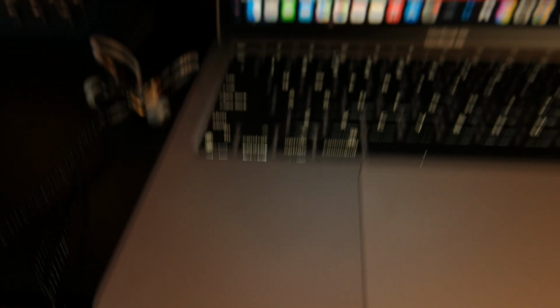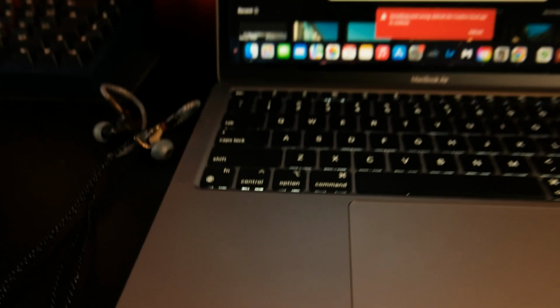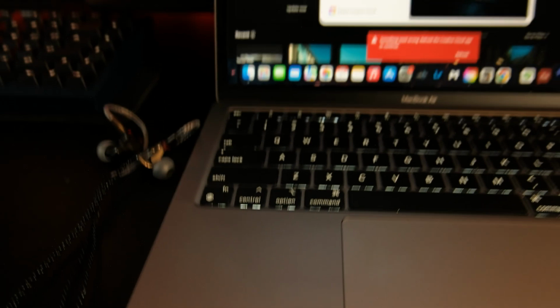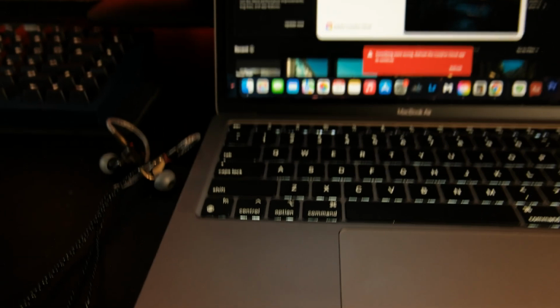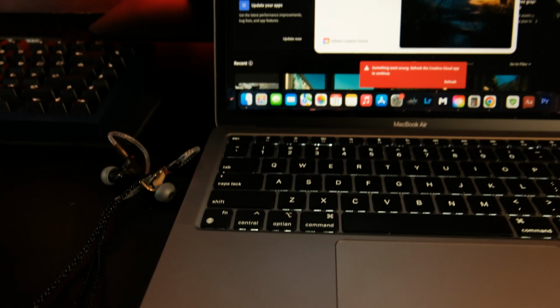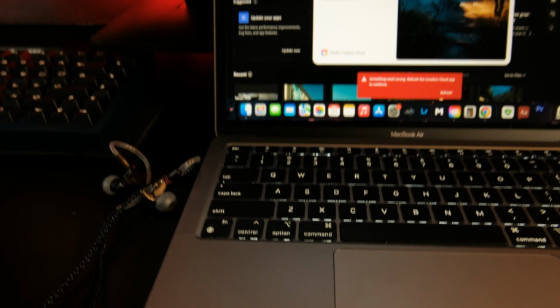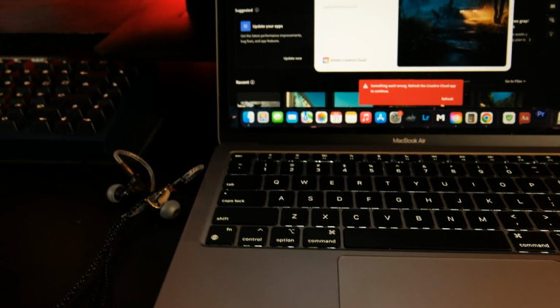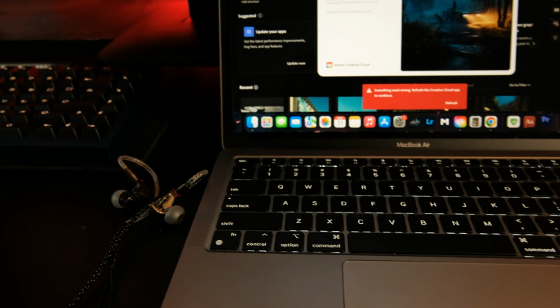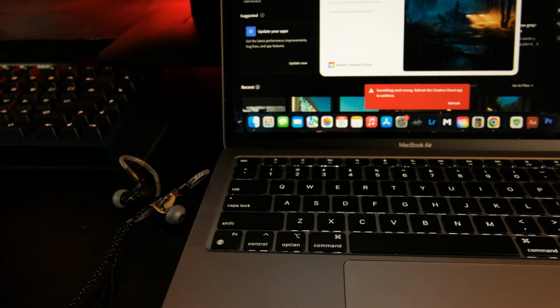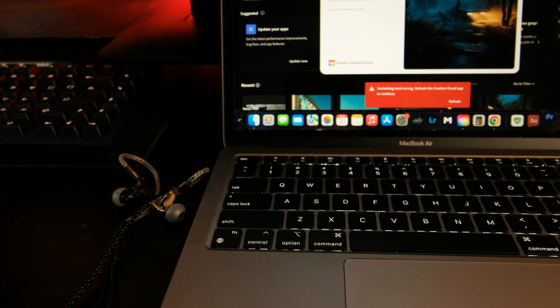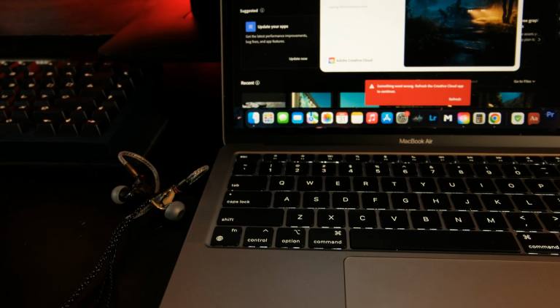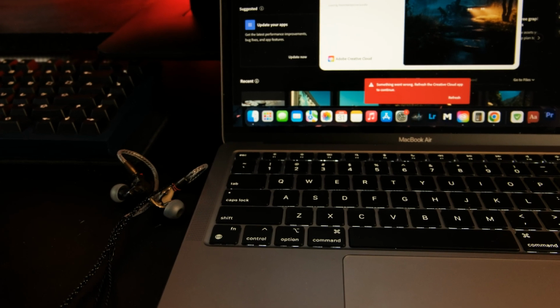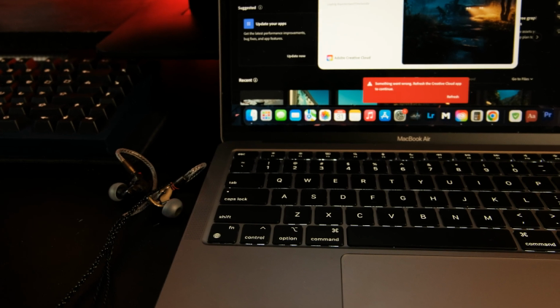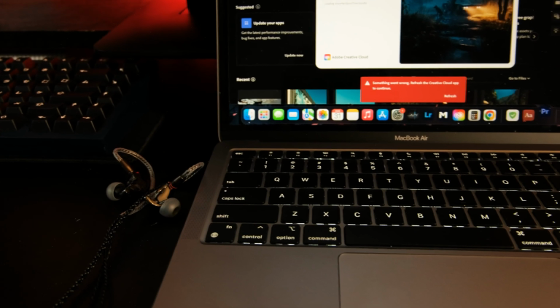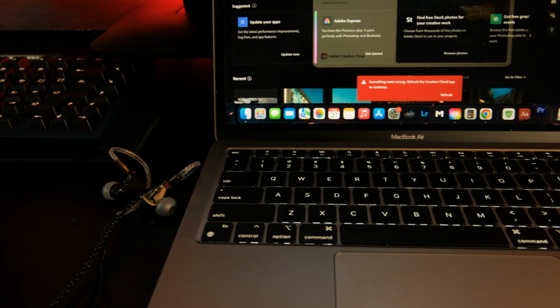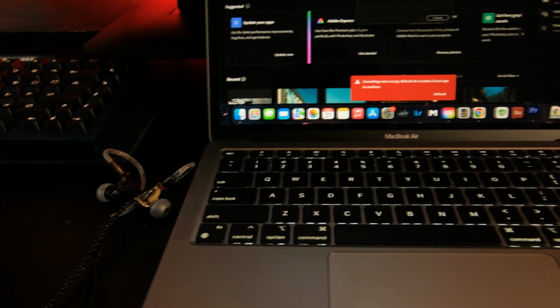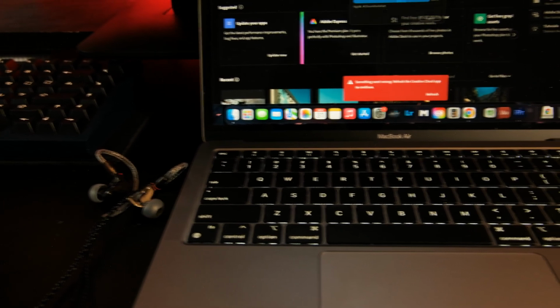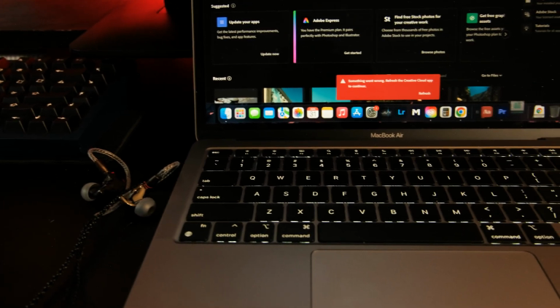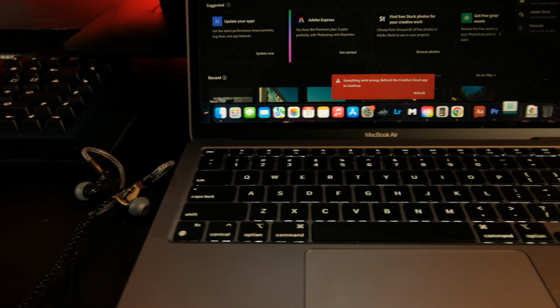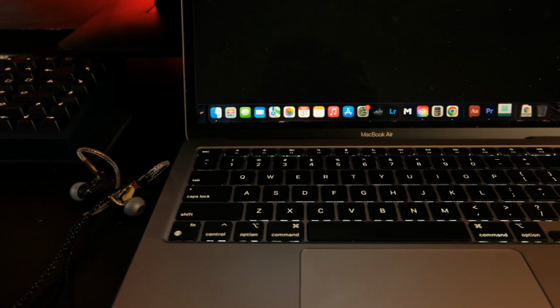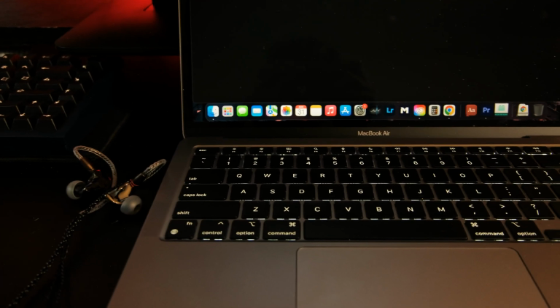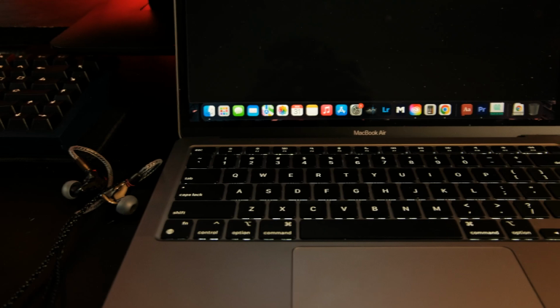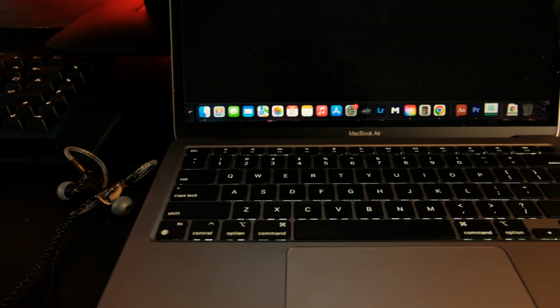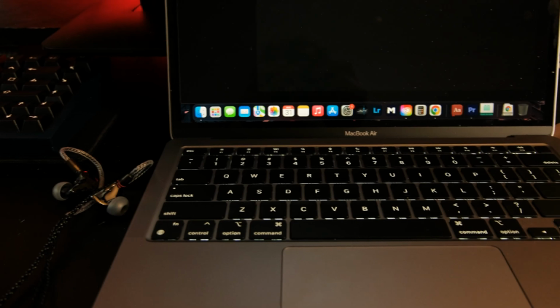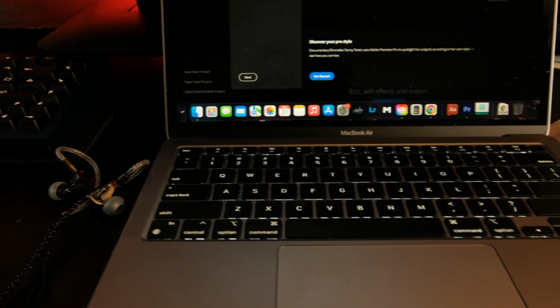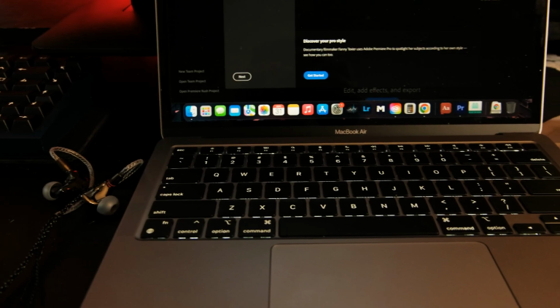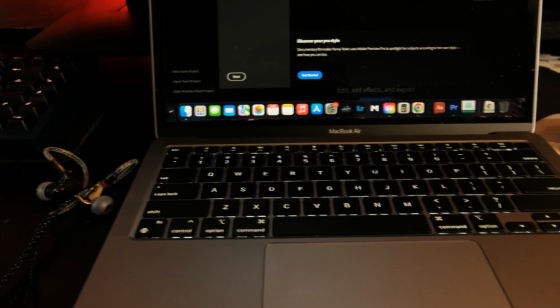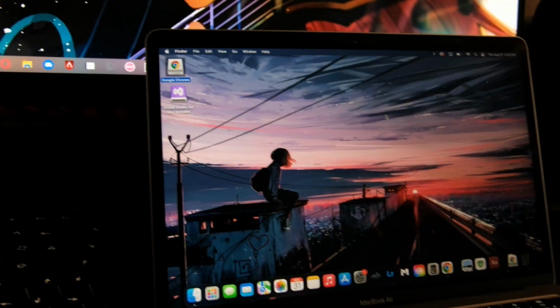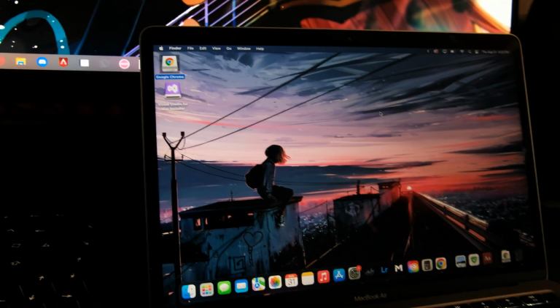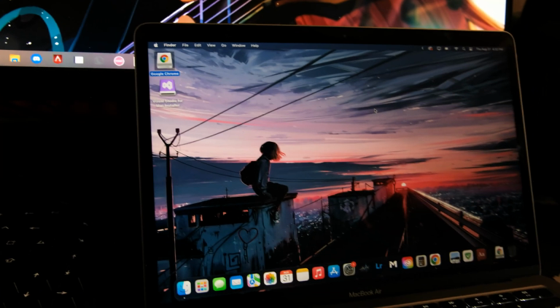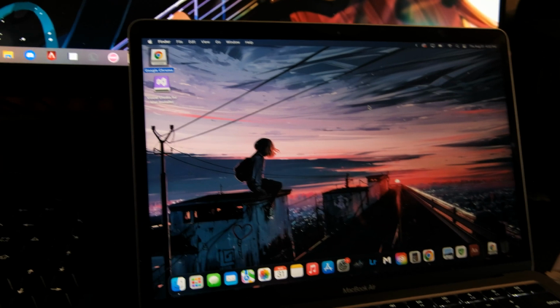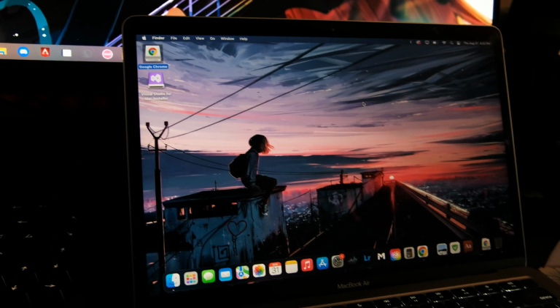You can pull out benchmarks and all, but I'm going to talk about my real-life experience. Anything that the MacBook was made for, the M1 just destroys.